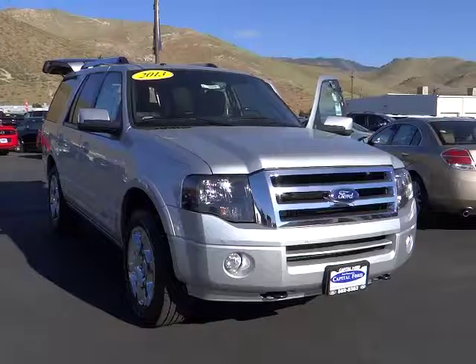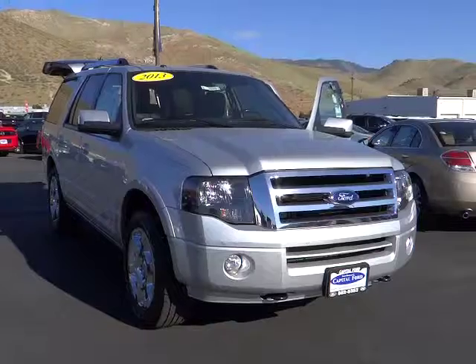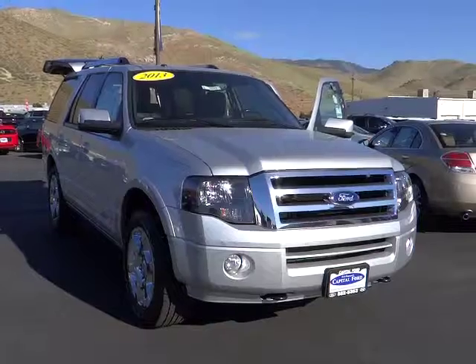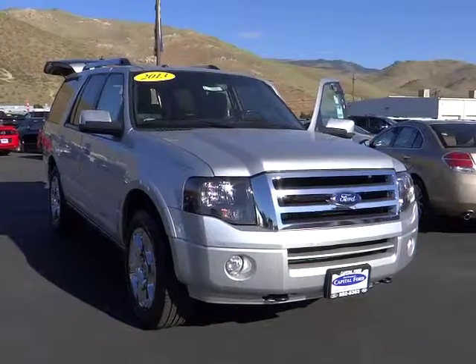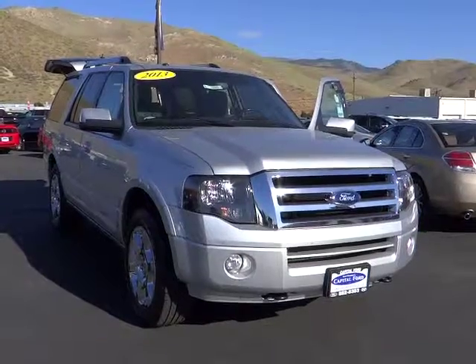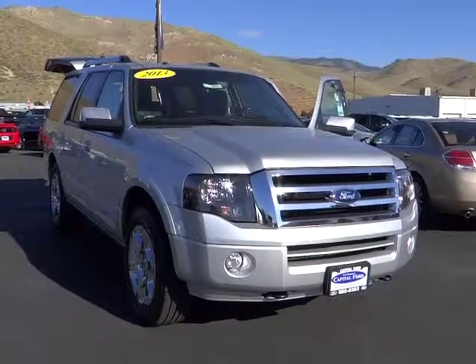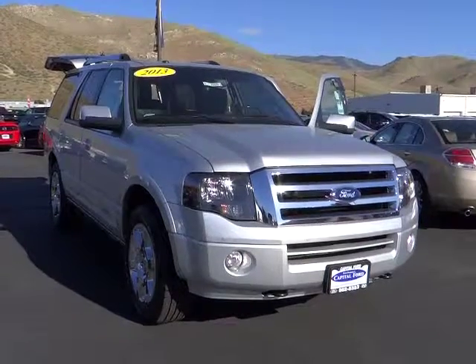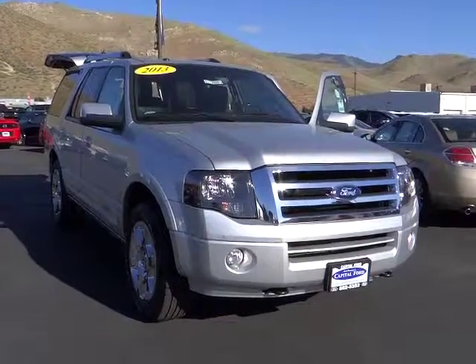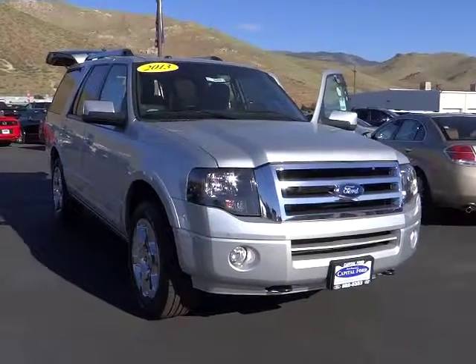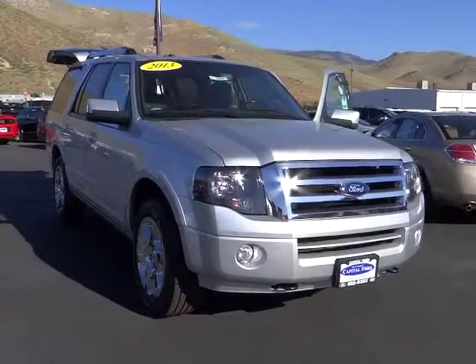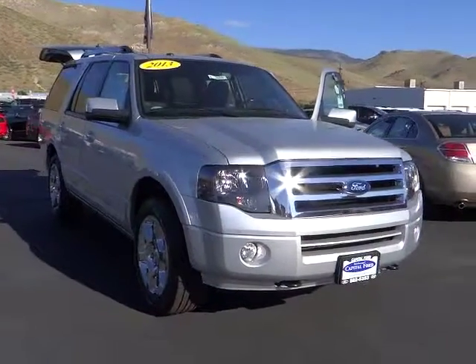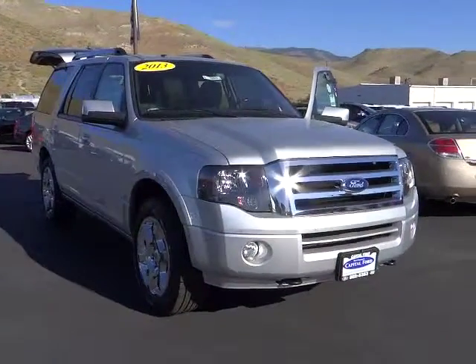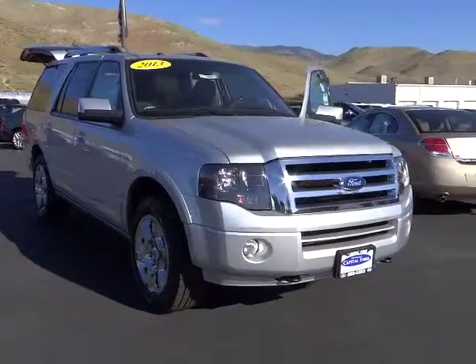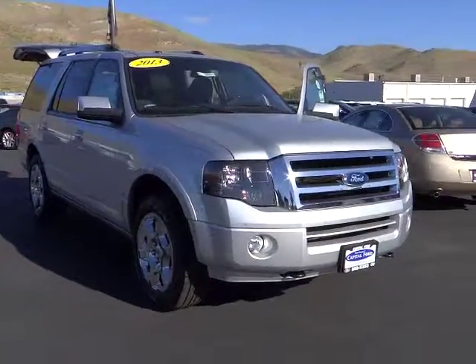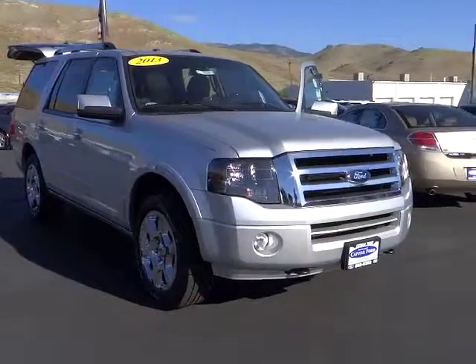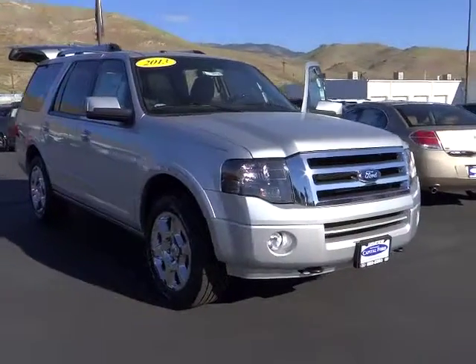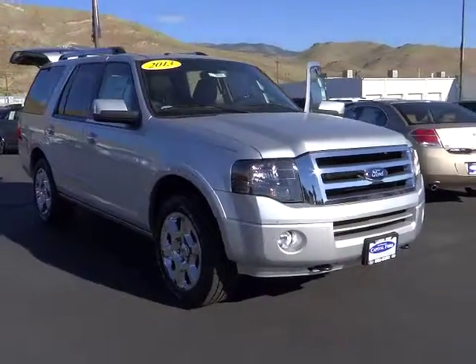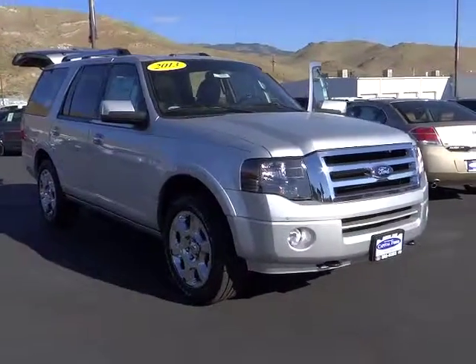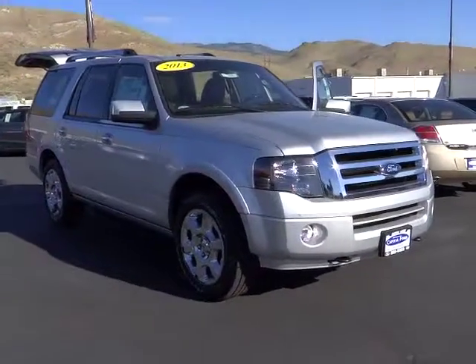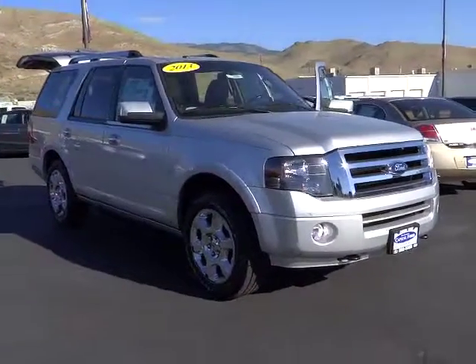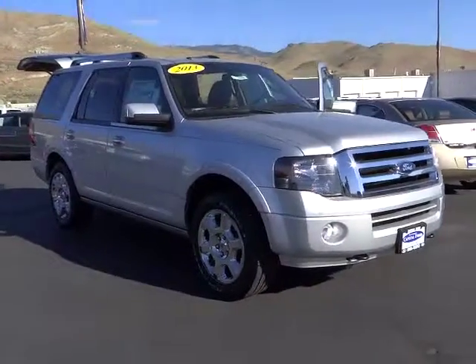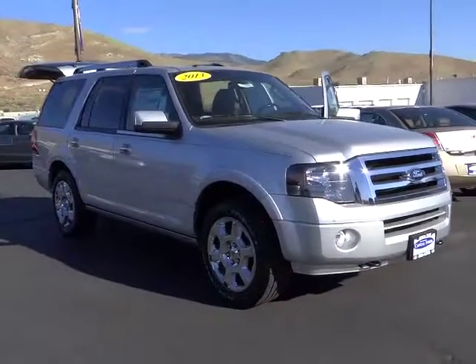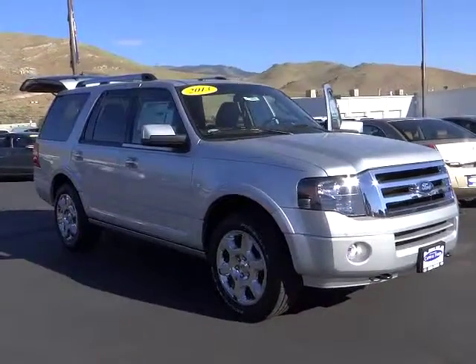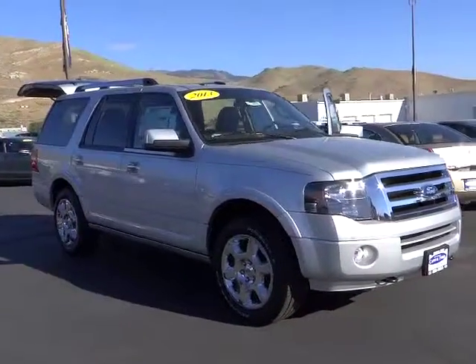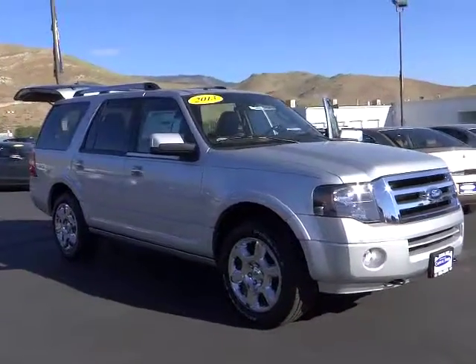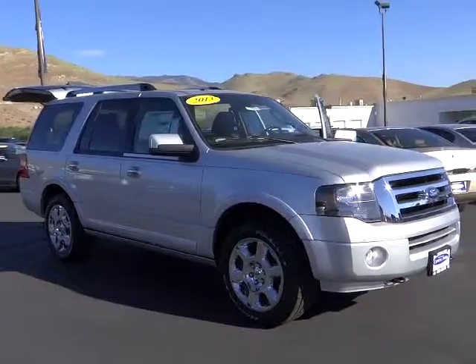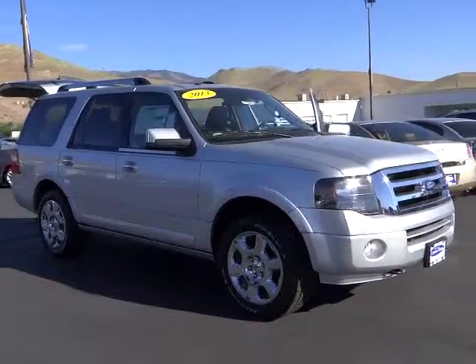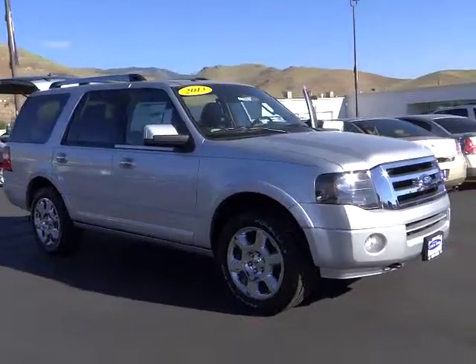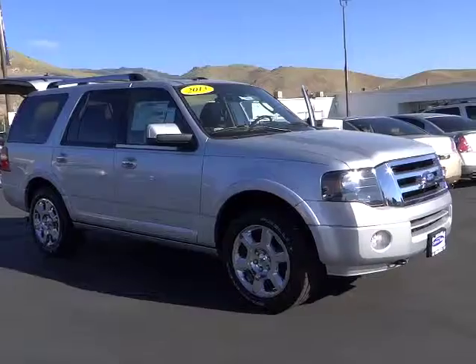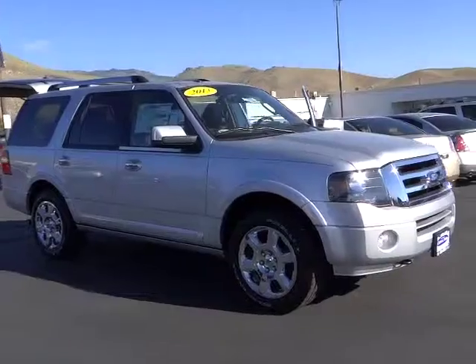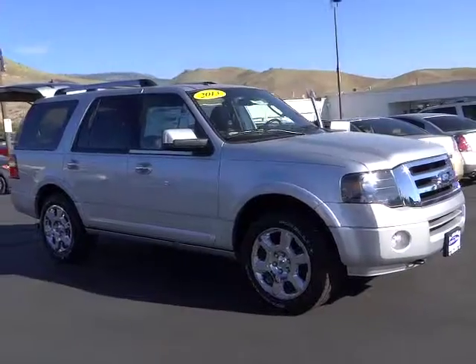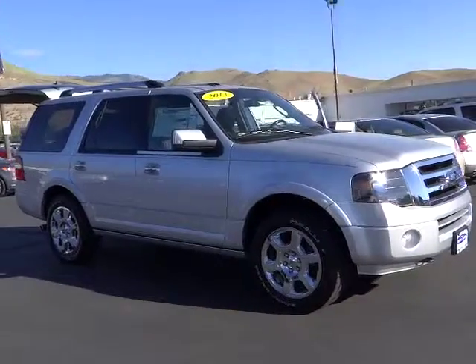The 2013 Expedition. Powerful, controlled, resourceful. Expedition.